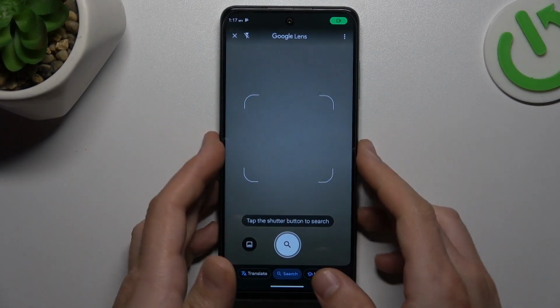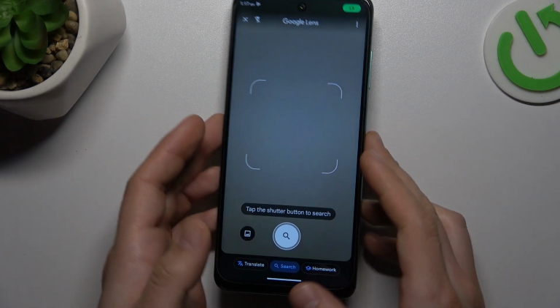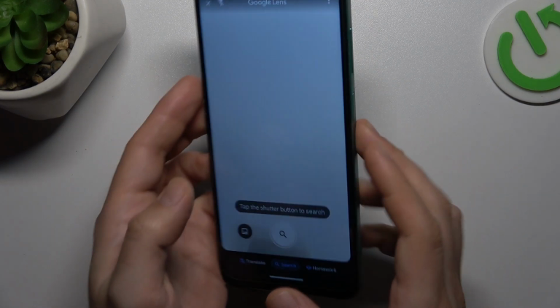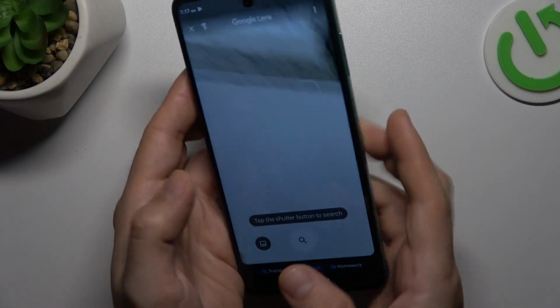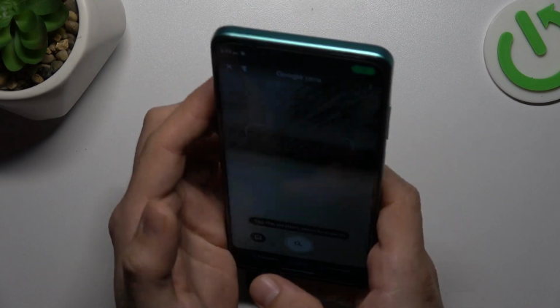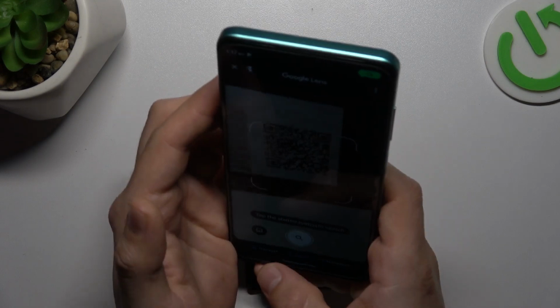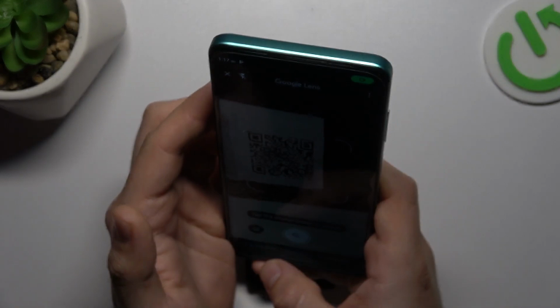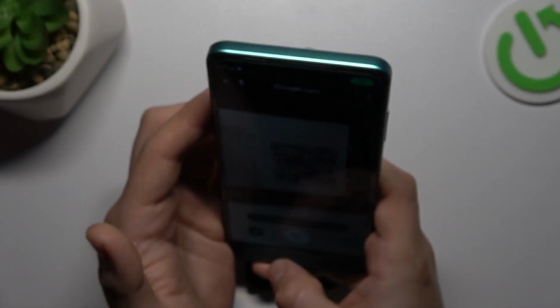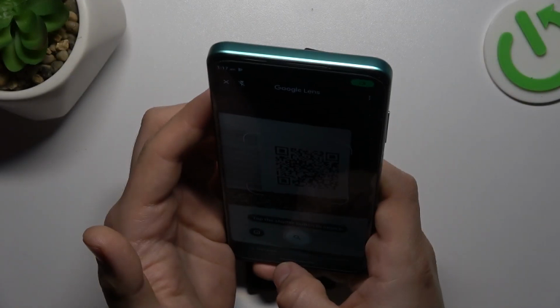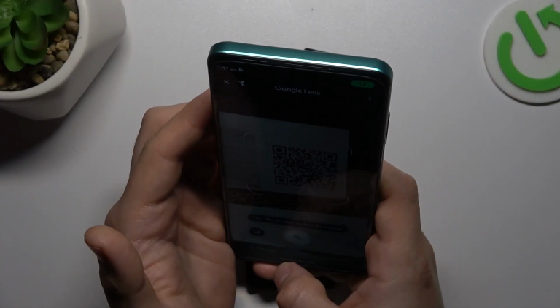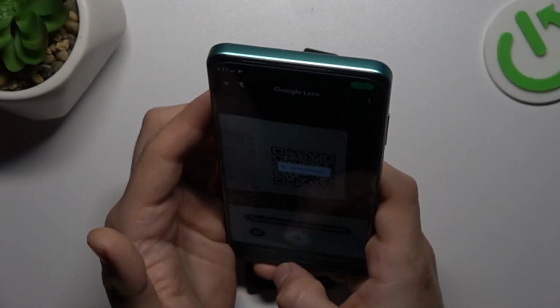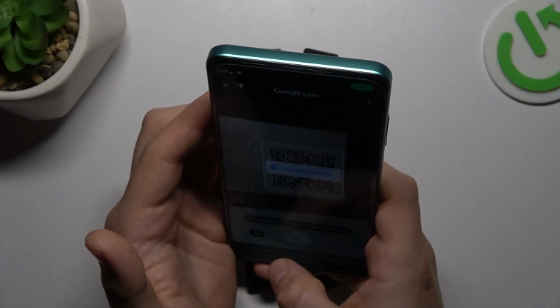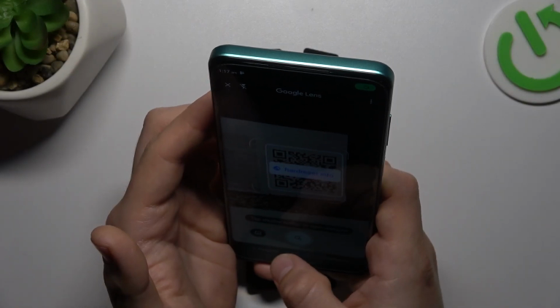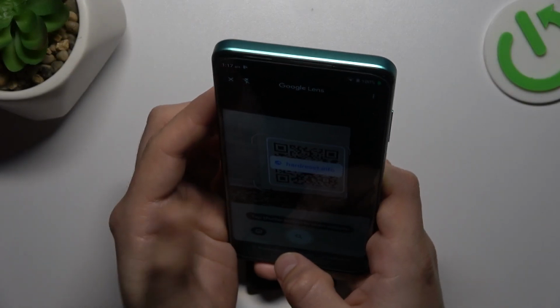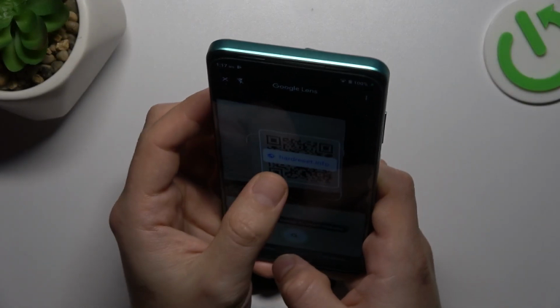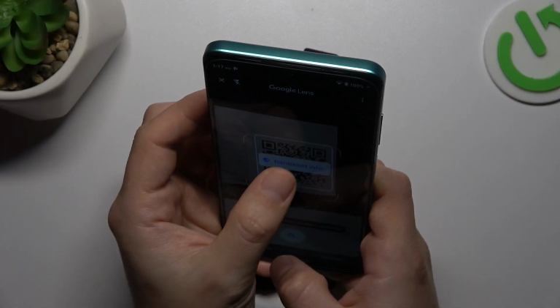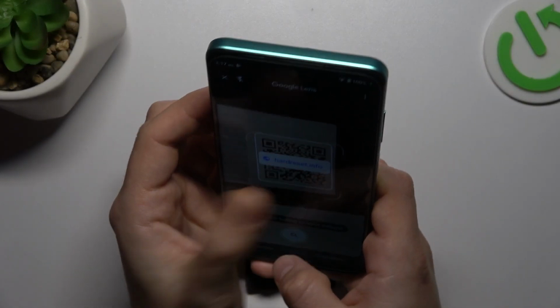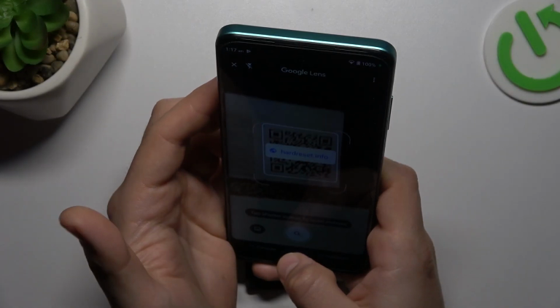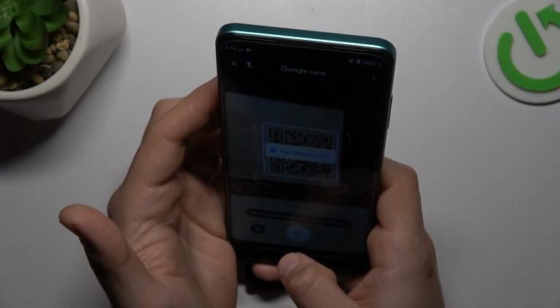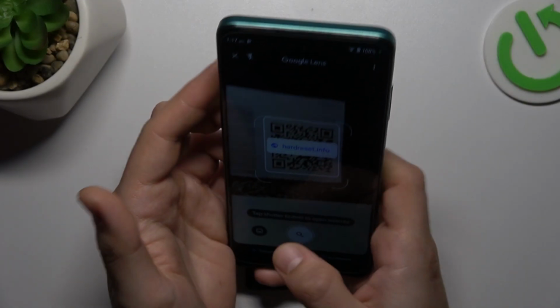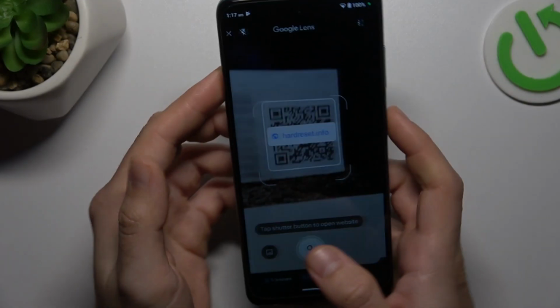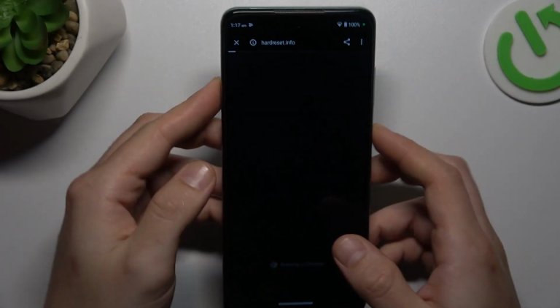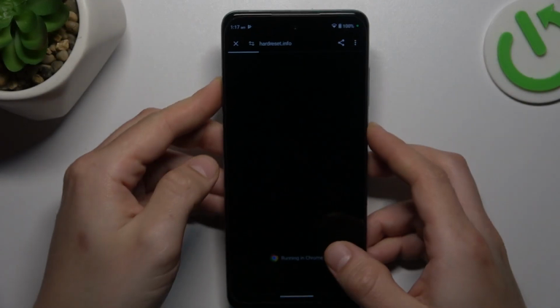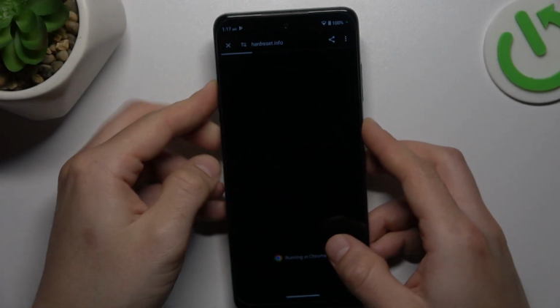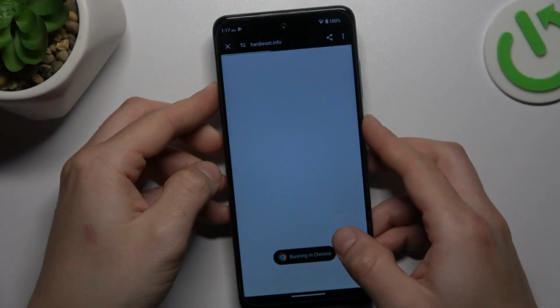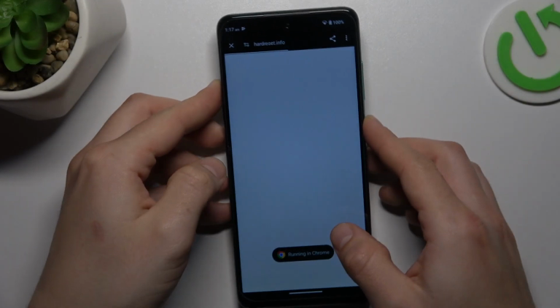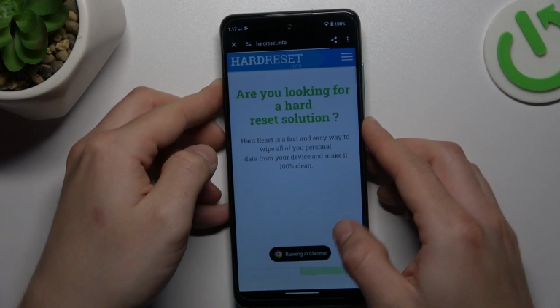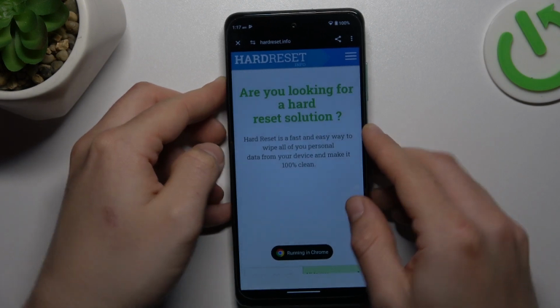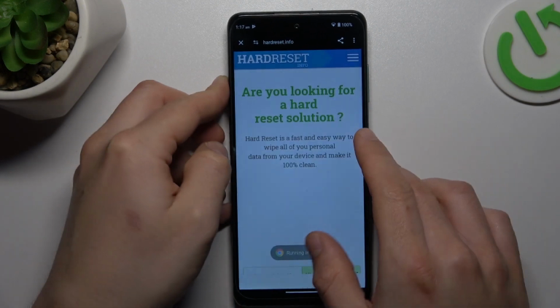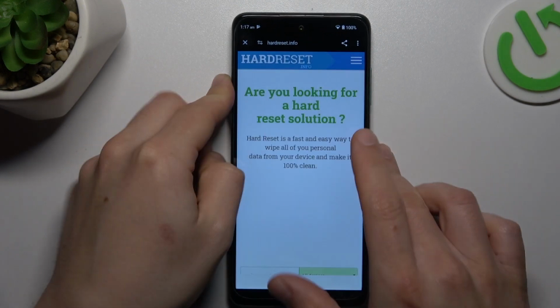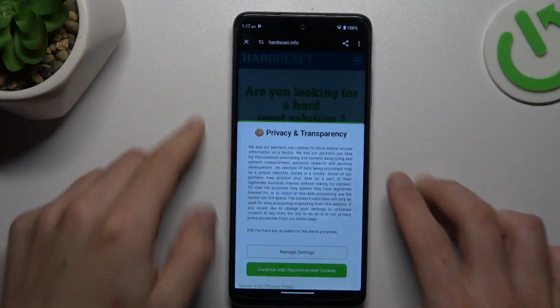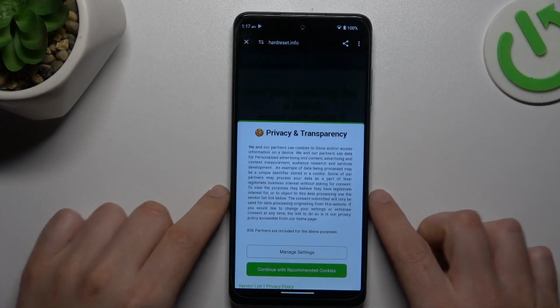Now just show the QR code to your device. As you can see, the address appears automatically, so you can tap on it and open the link in the web browser.